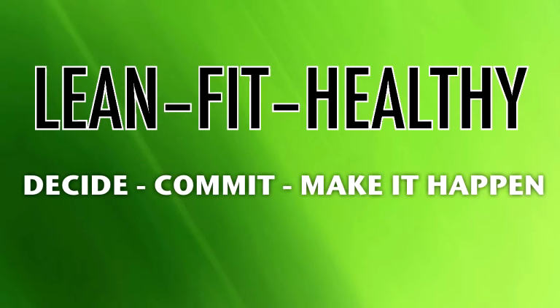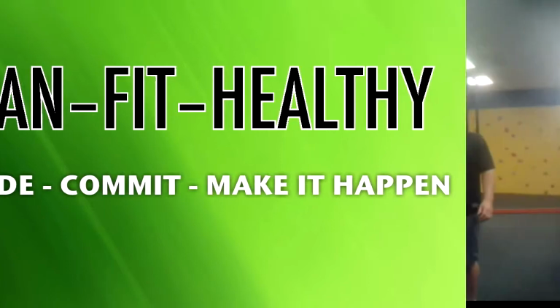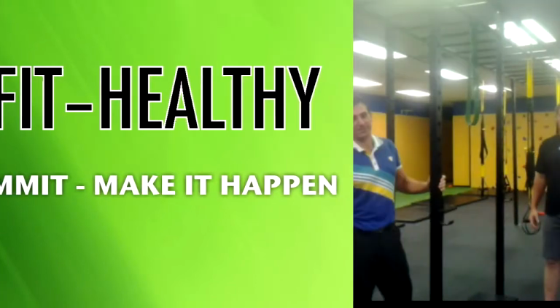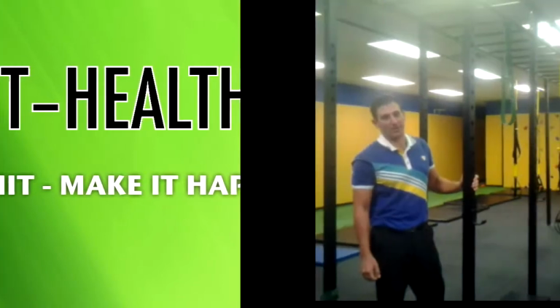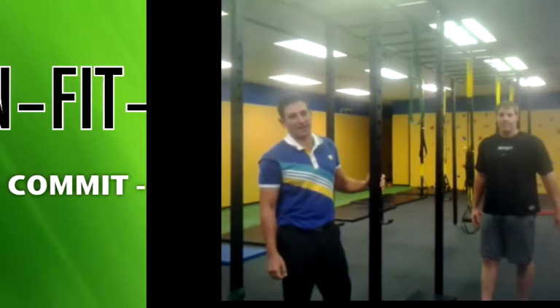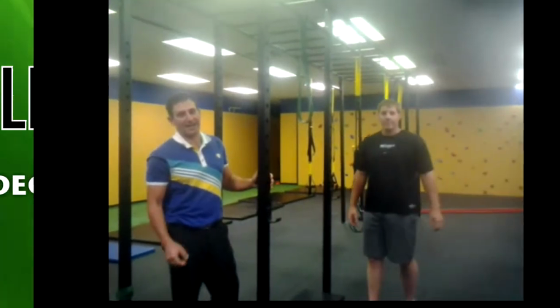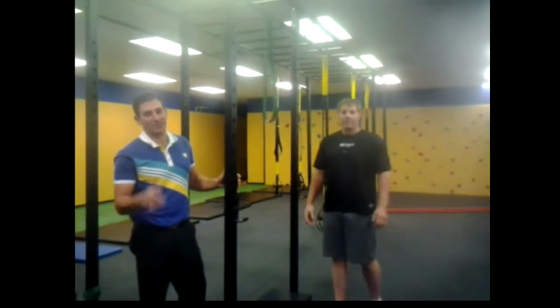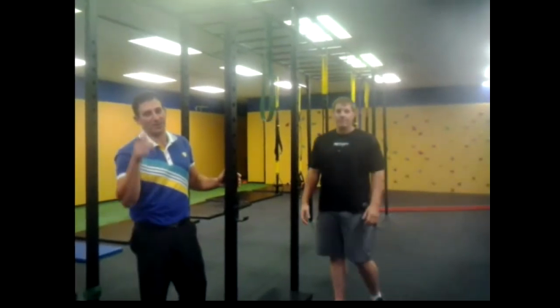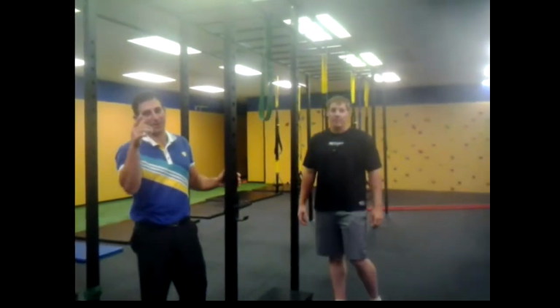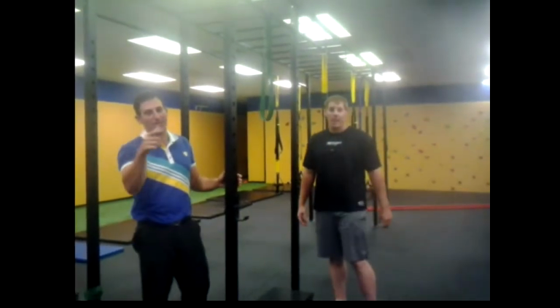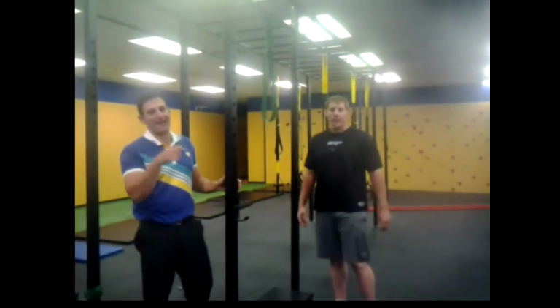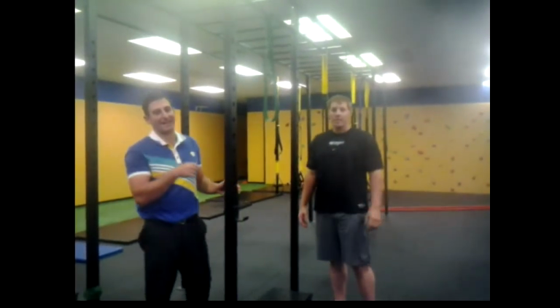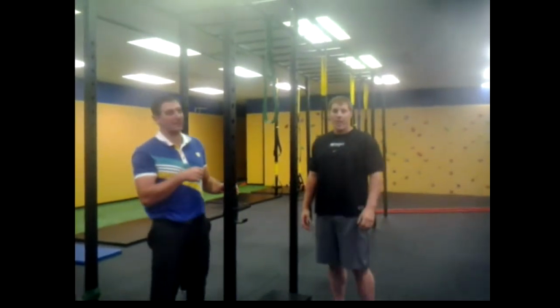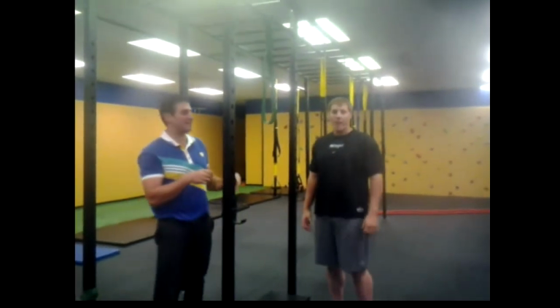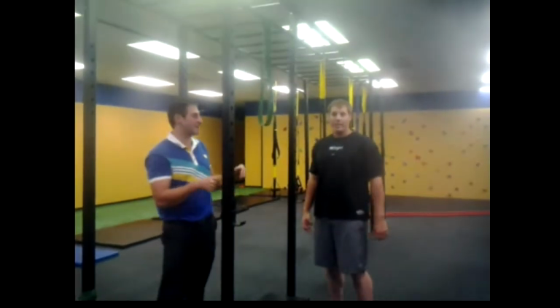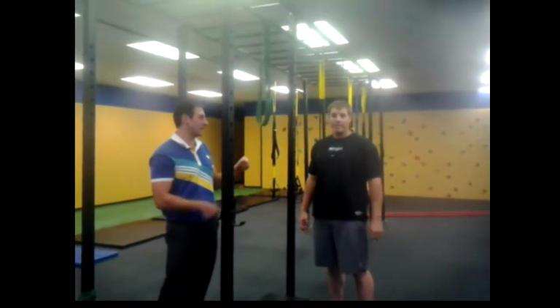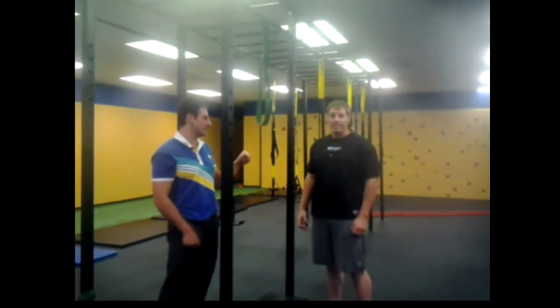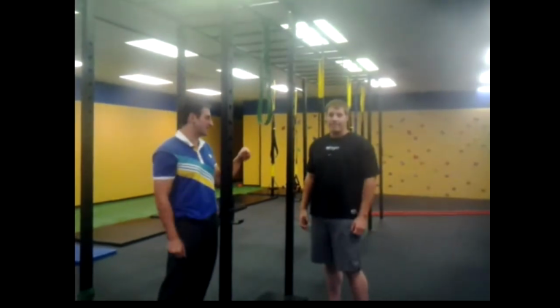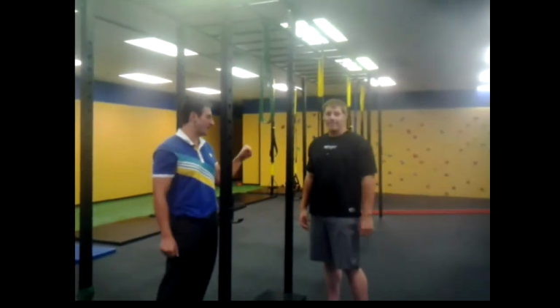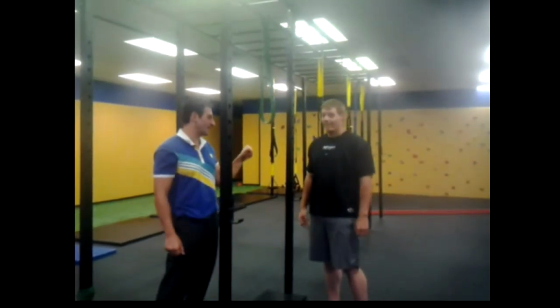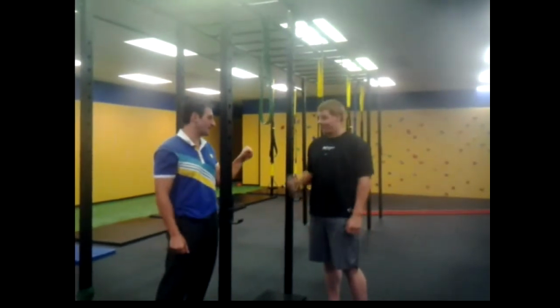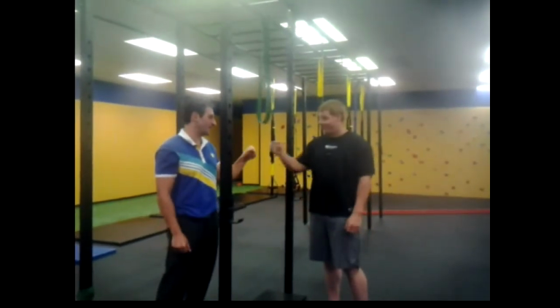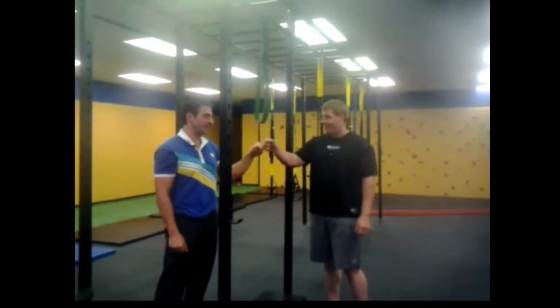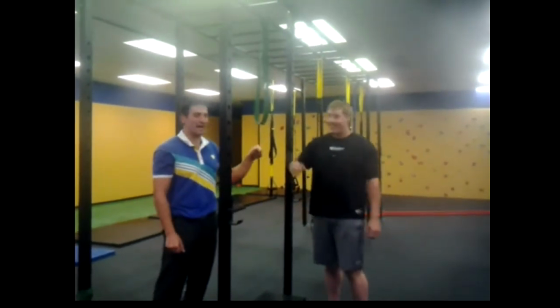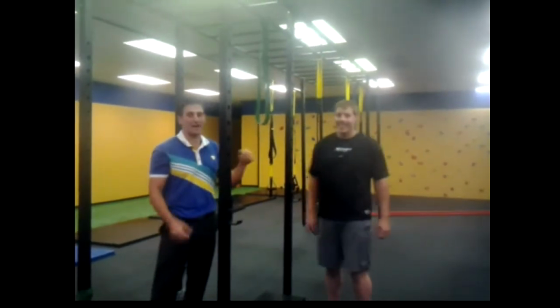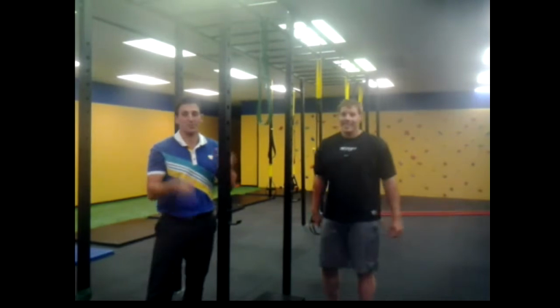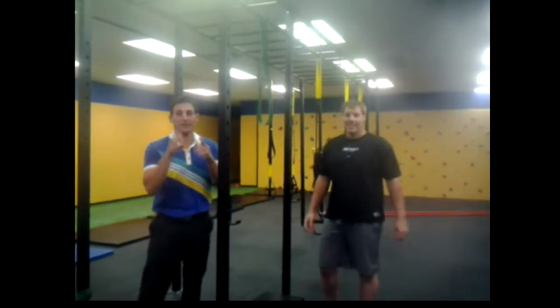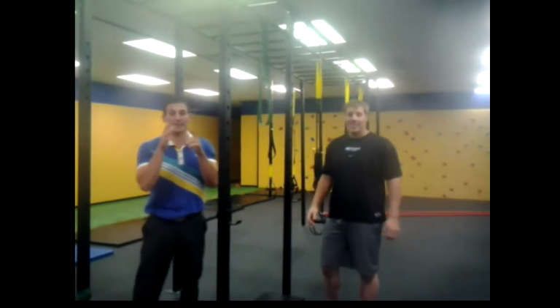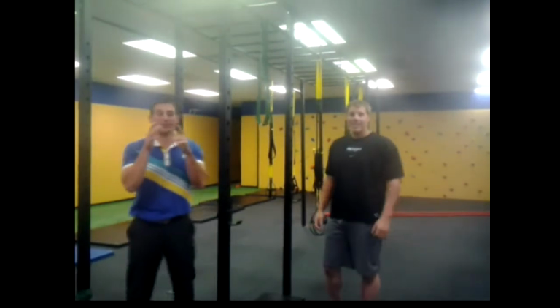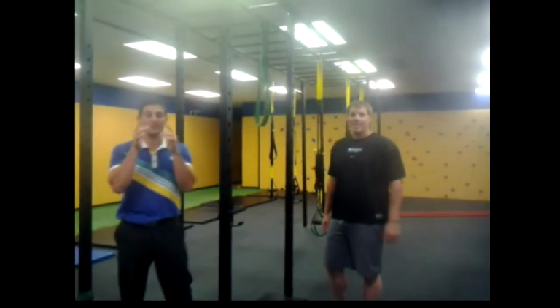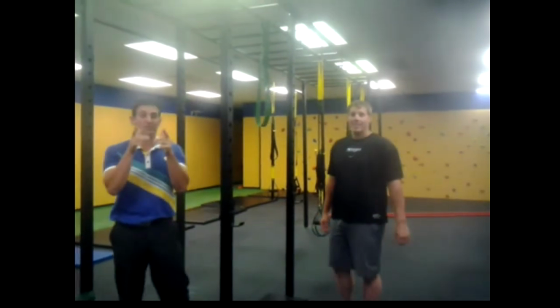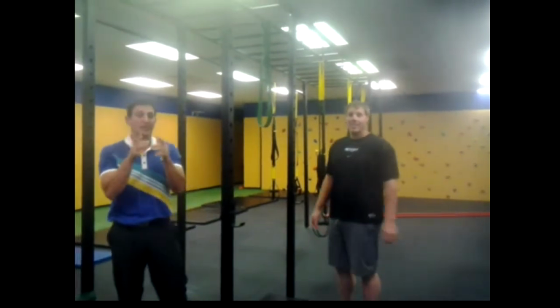What's going on guys? Ron Moore here back at FFC. We got Mr. Payne, Stevie D in the house. We're going to demonstrate some chin-ups.